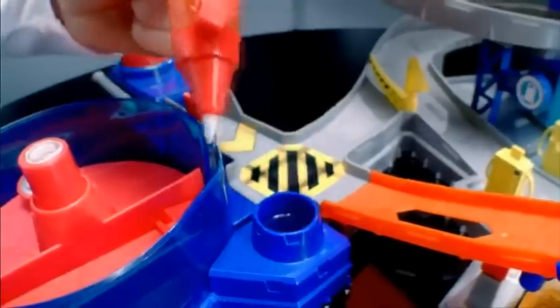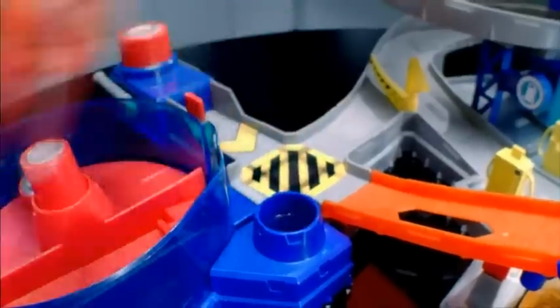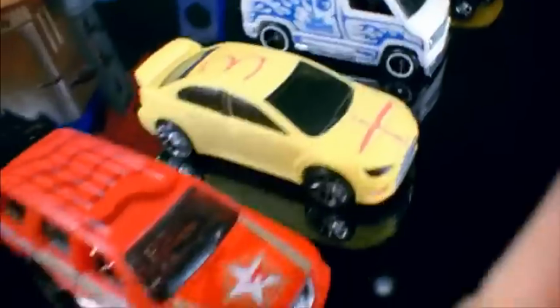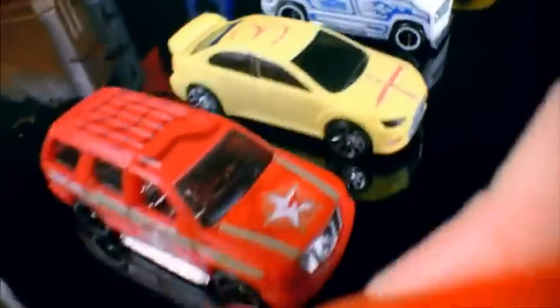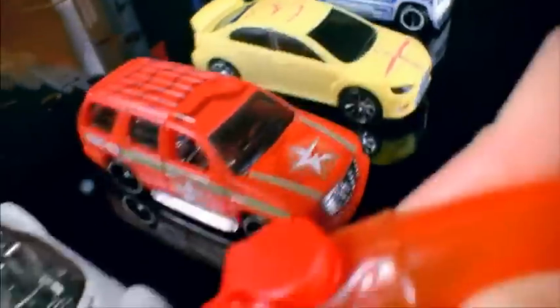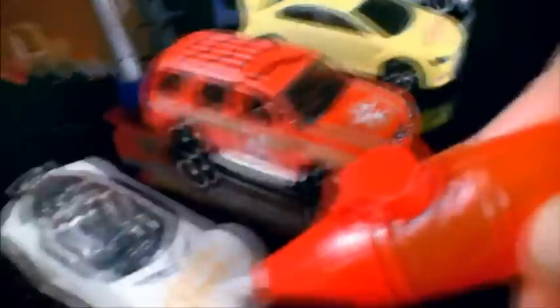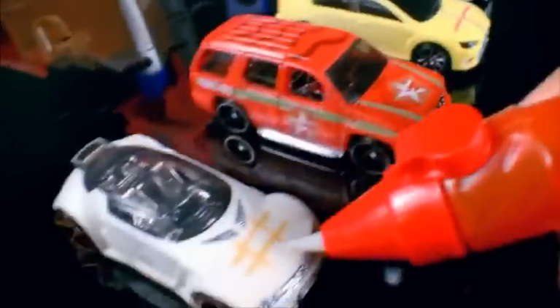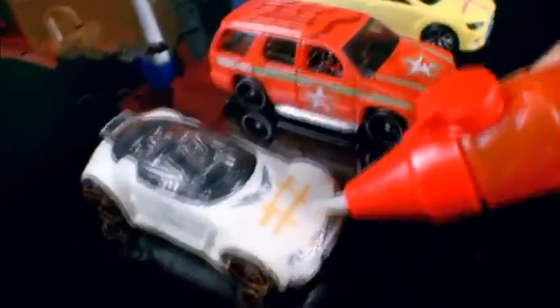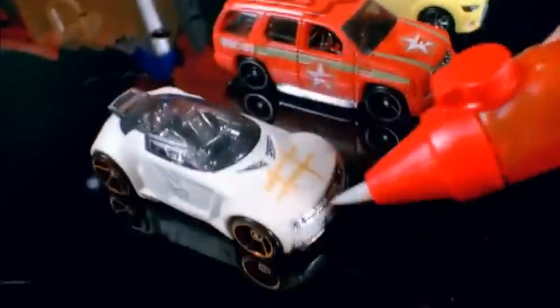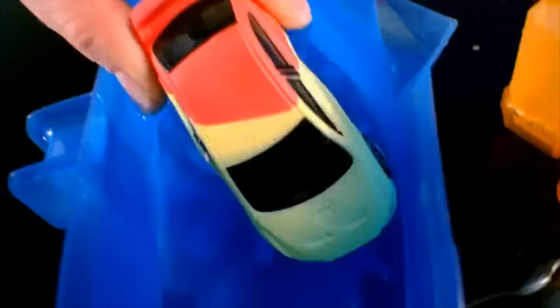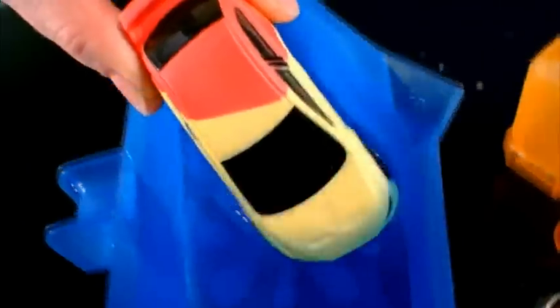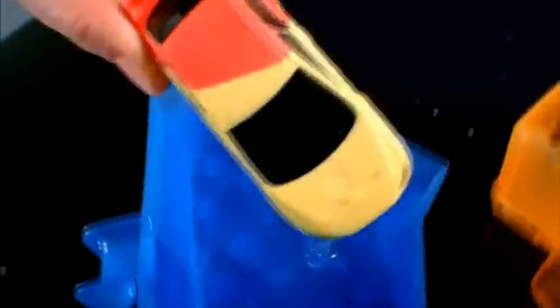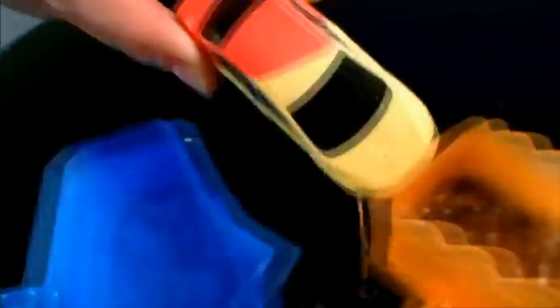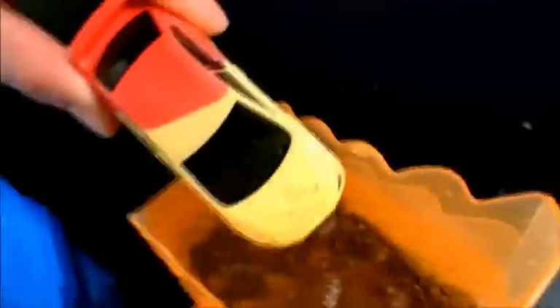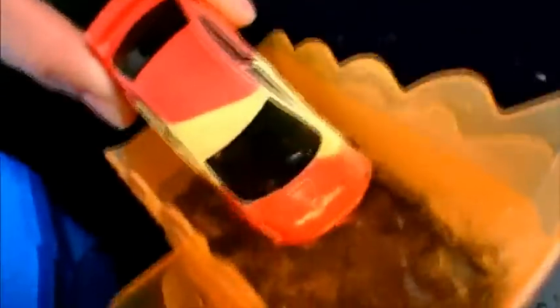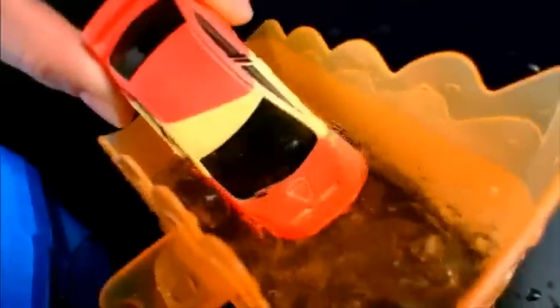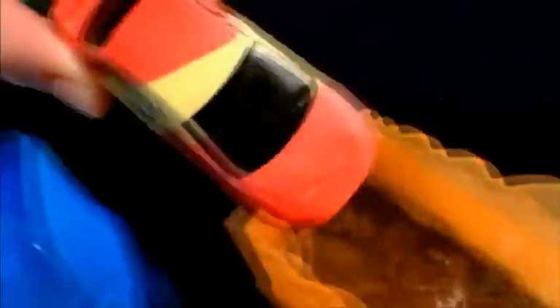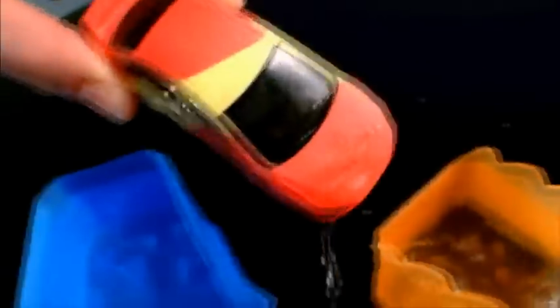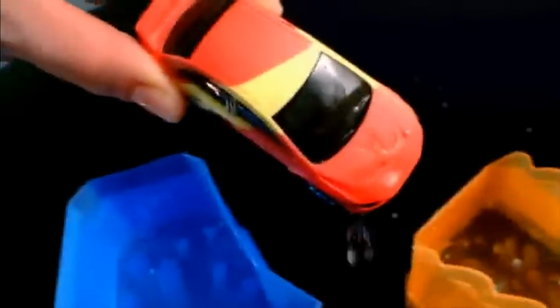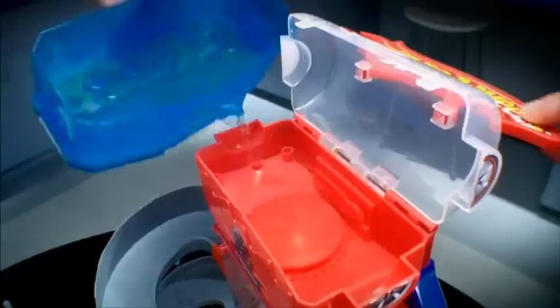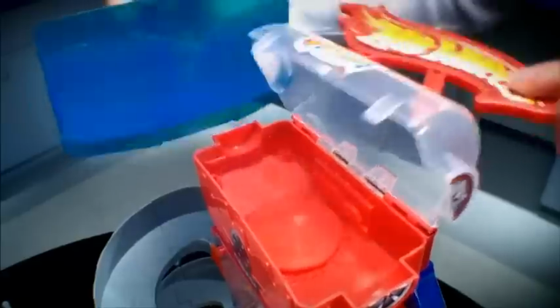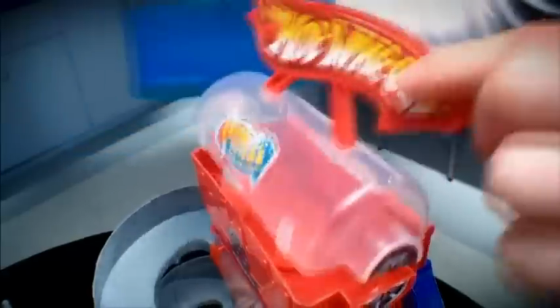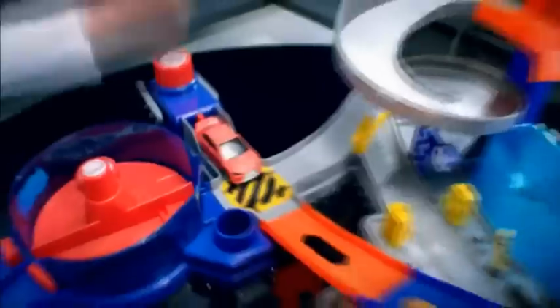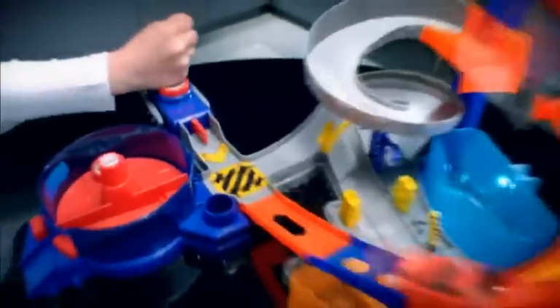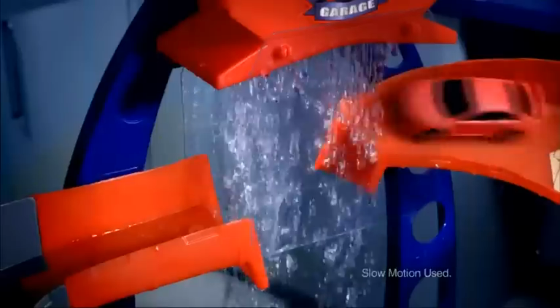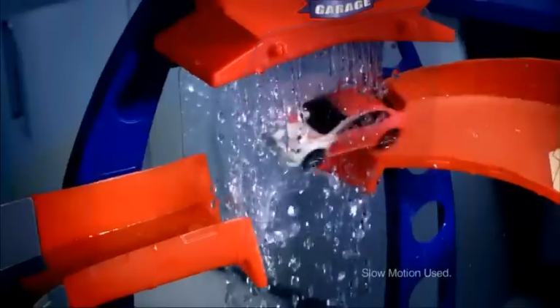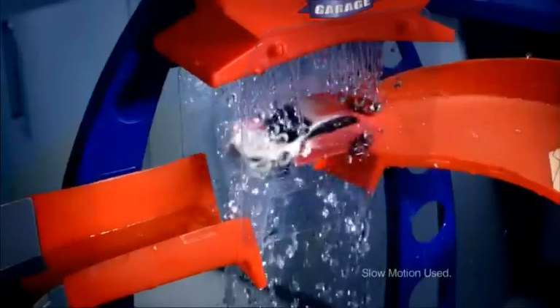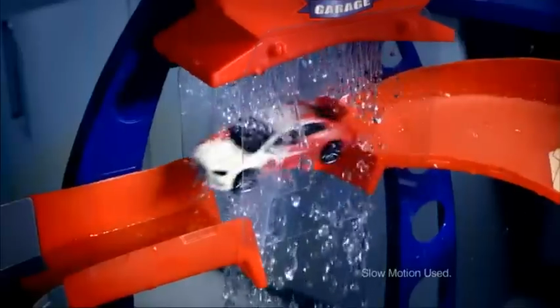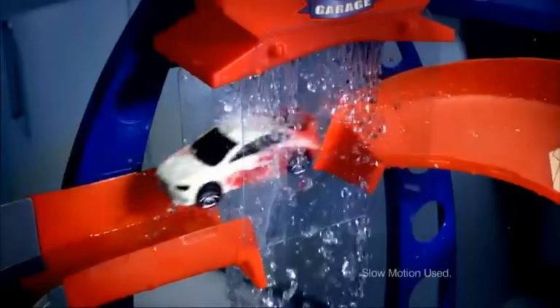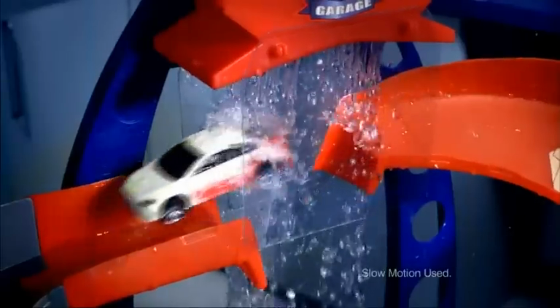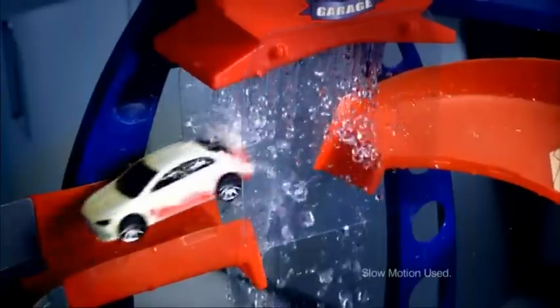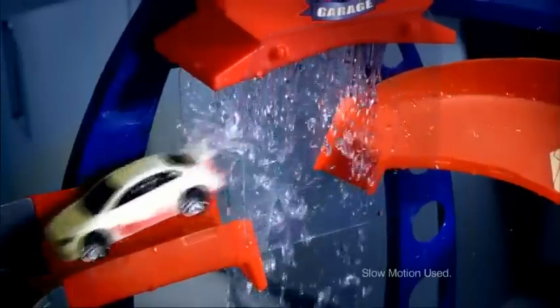Customize cars with a paint pen or double-dunk for a big color shift. Refill and launch for more color-changing action.